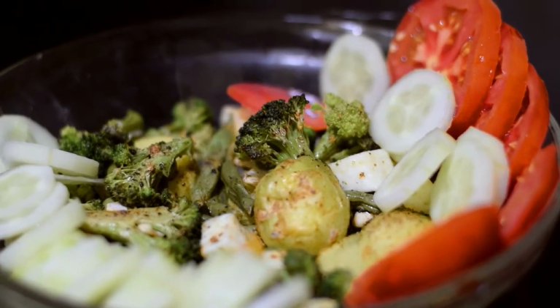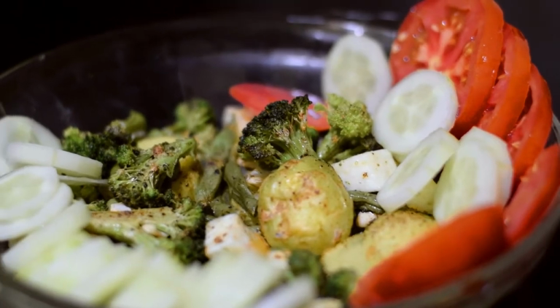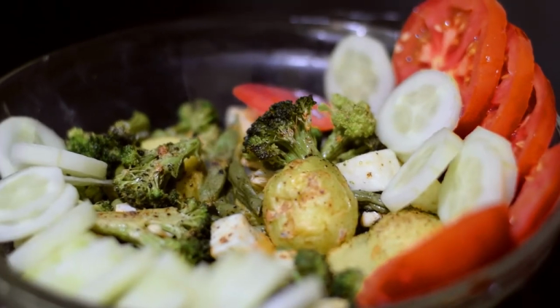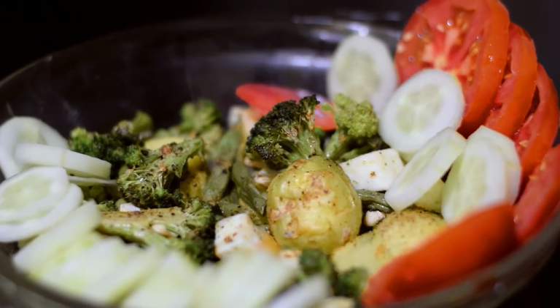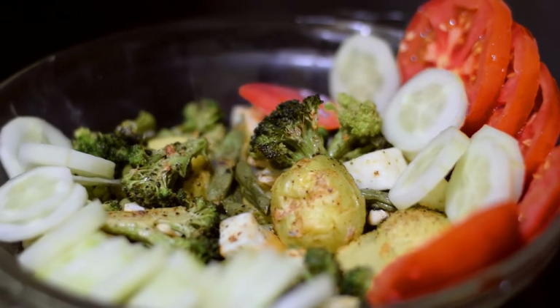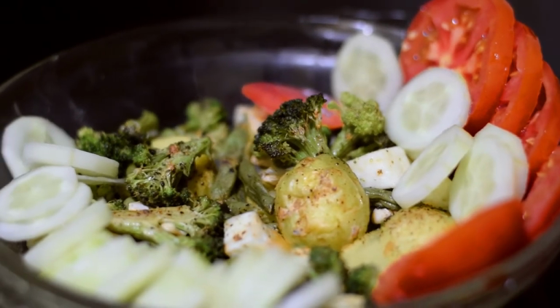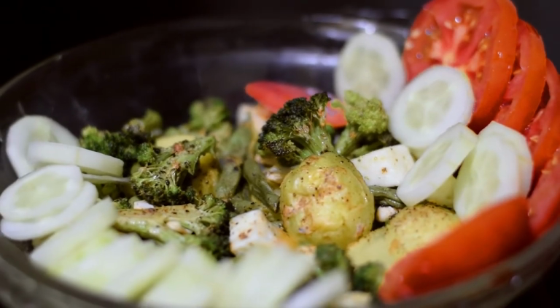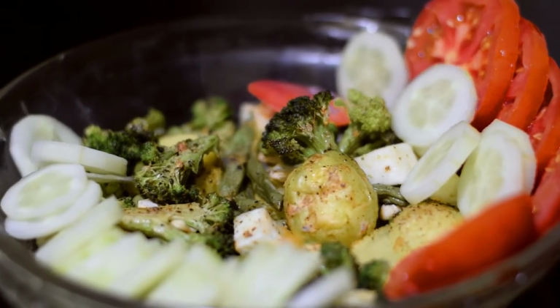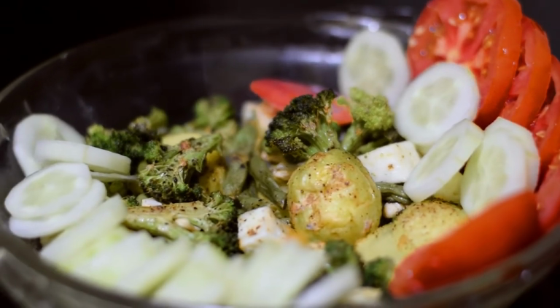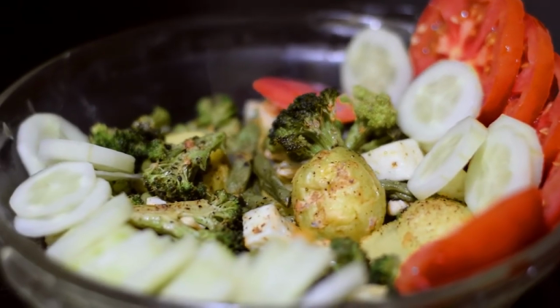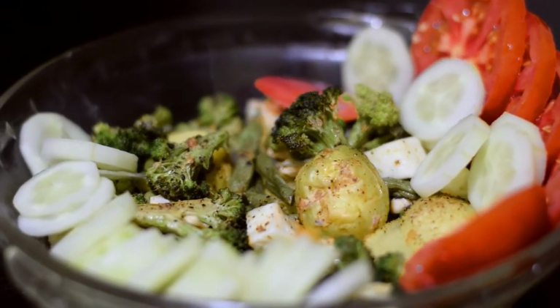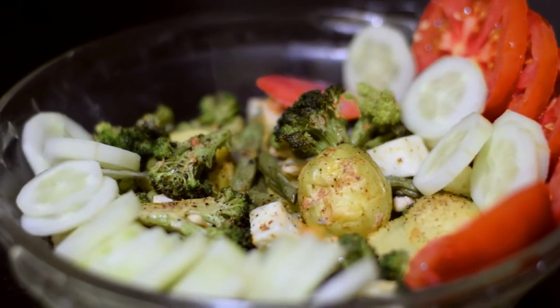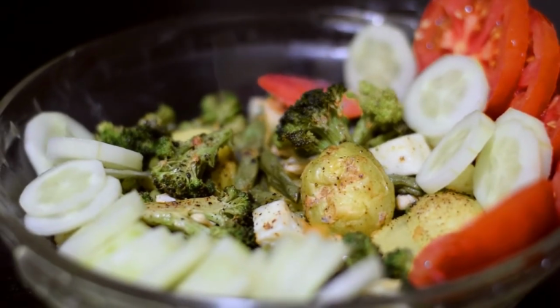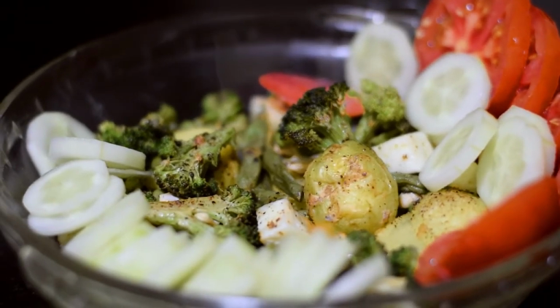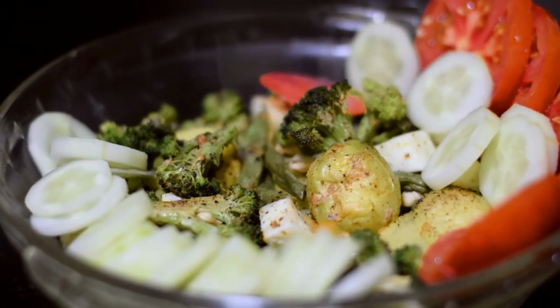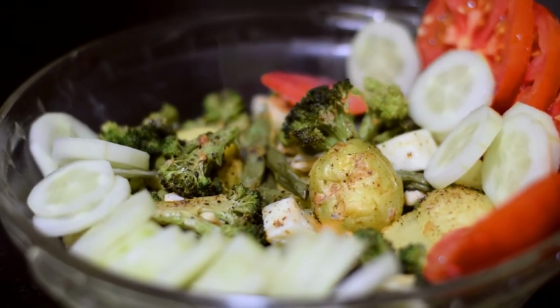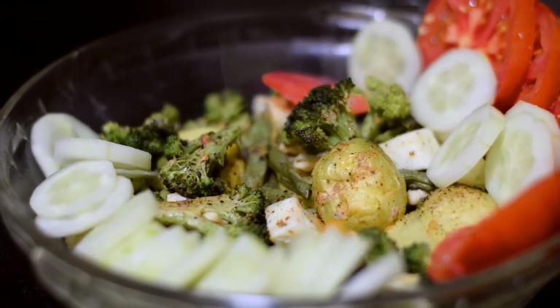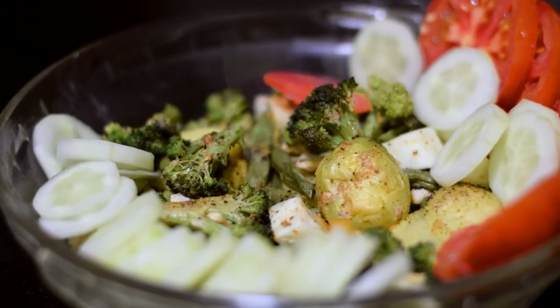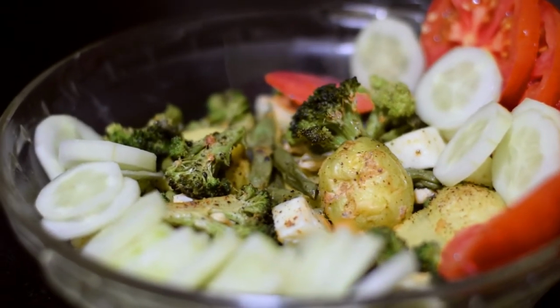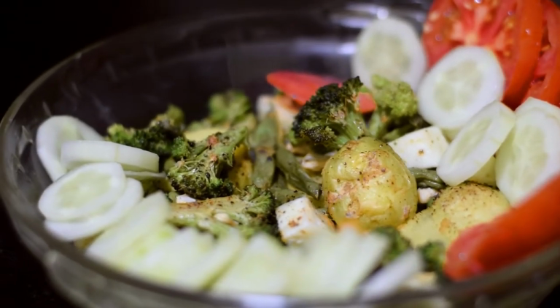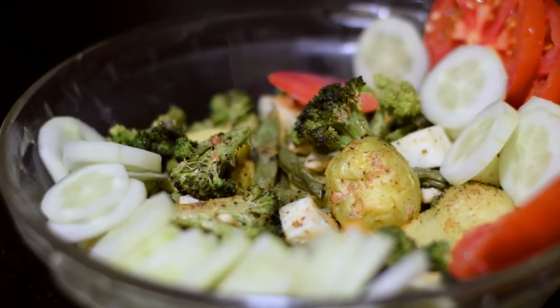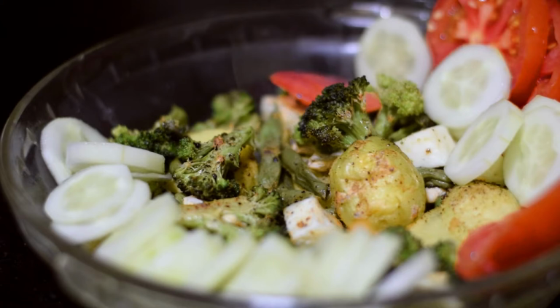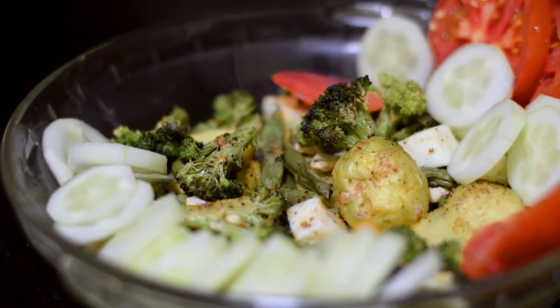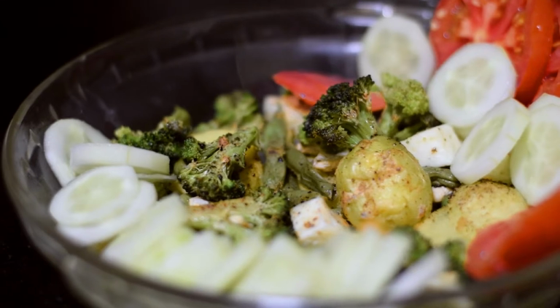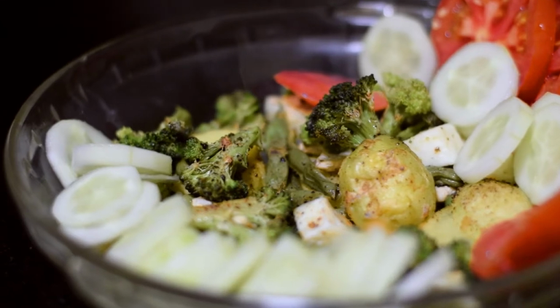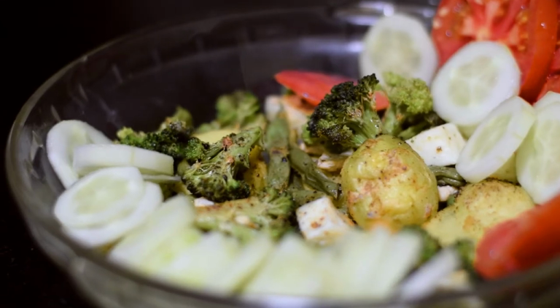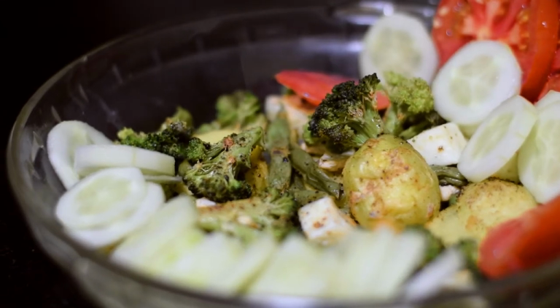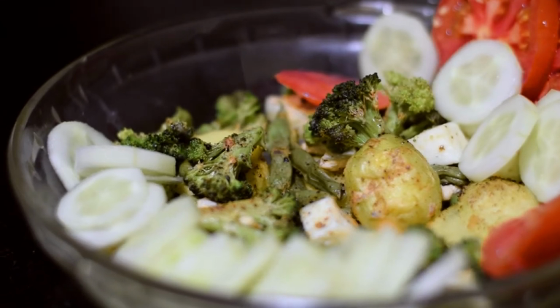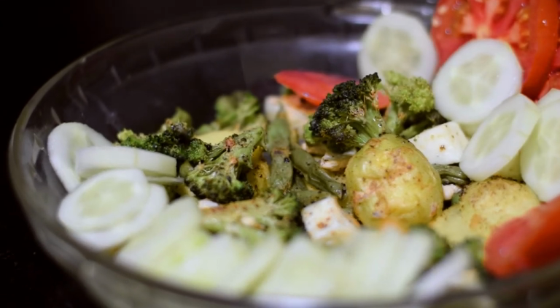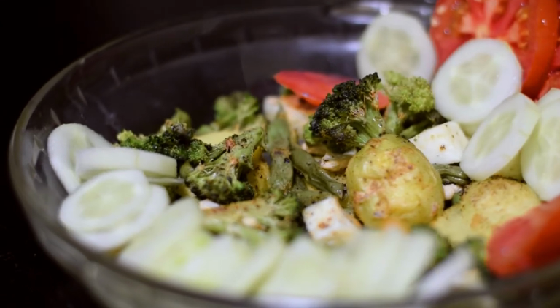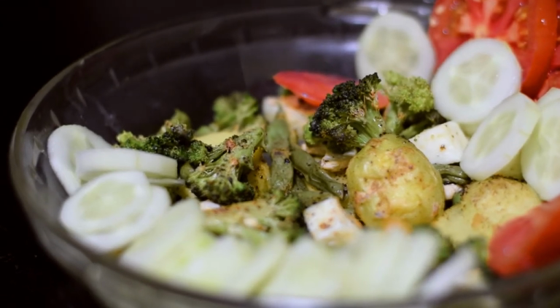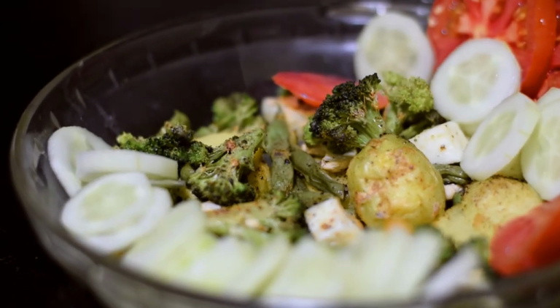So if you are a vegetarian, you can try this recipe. Please comment below. Let me start the recipe.